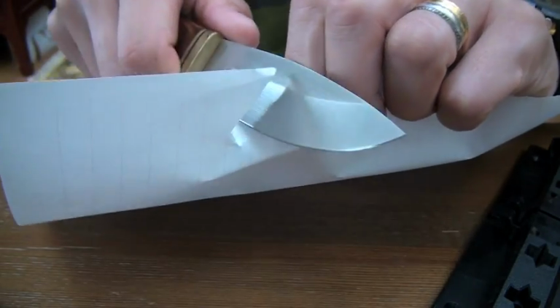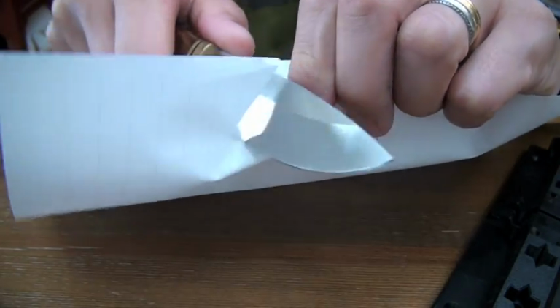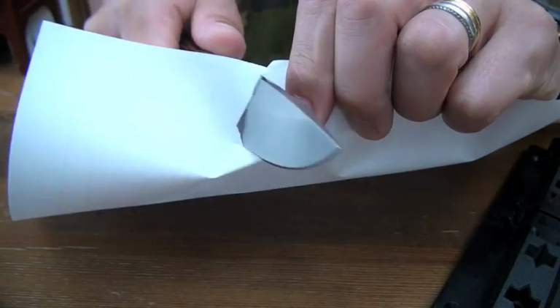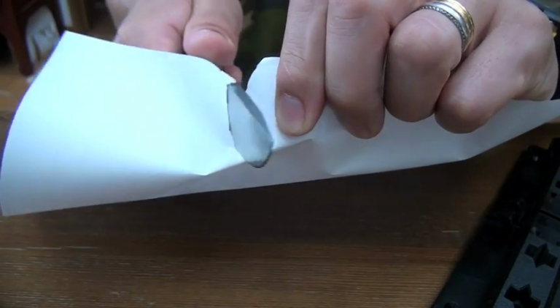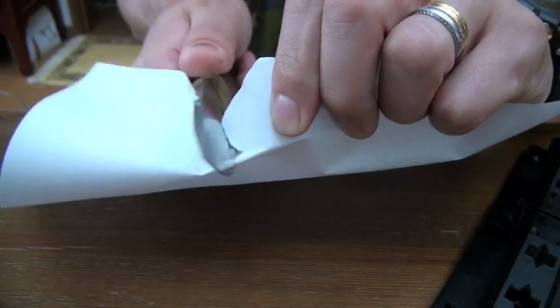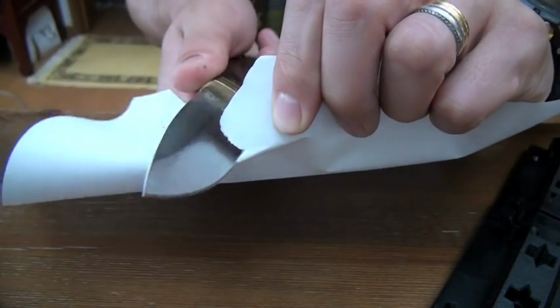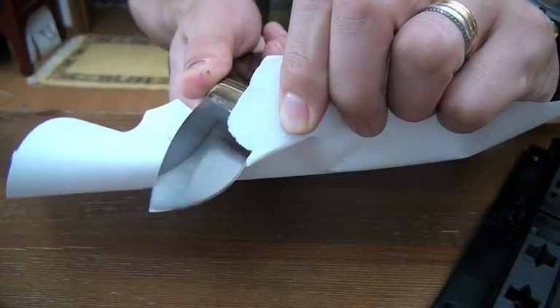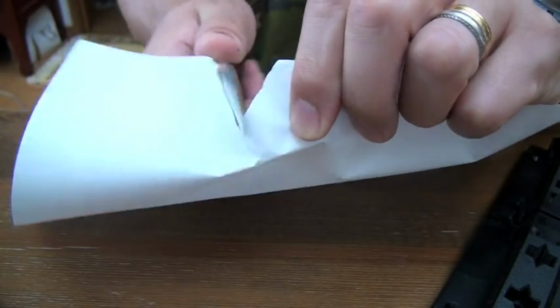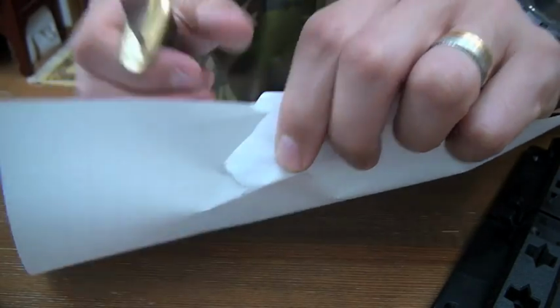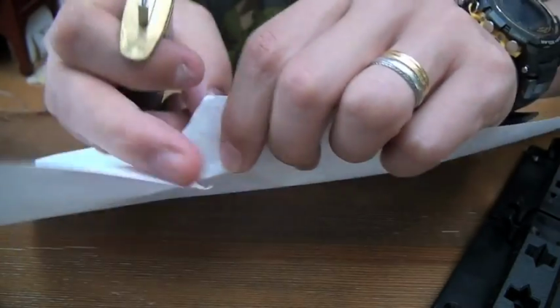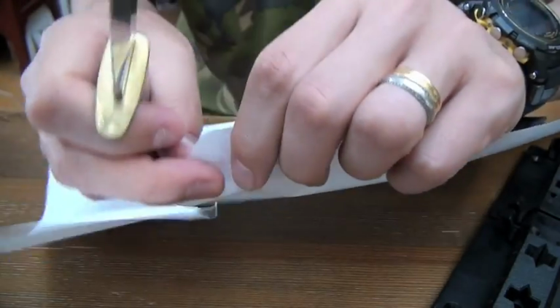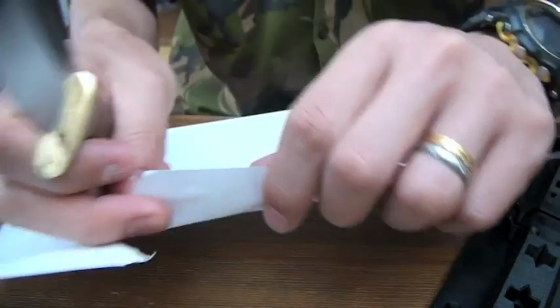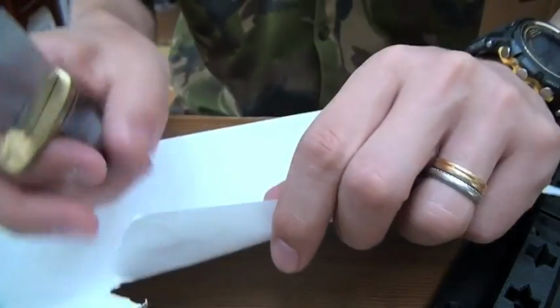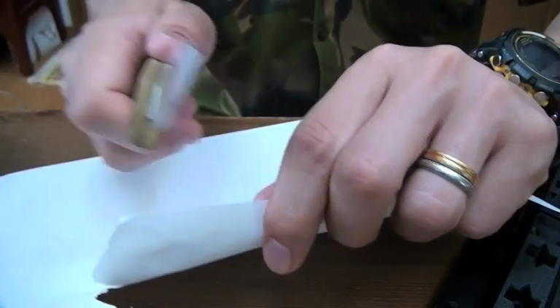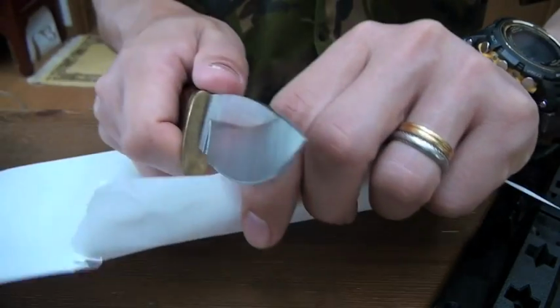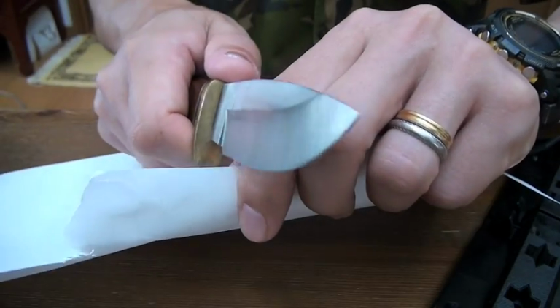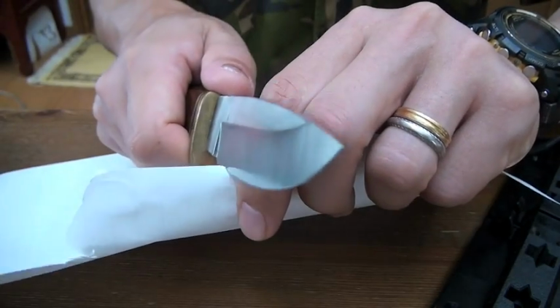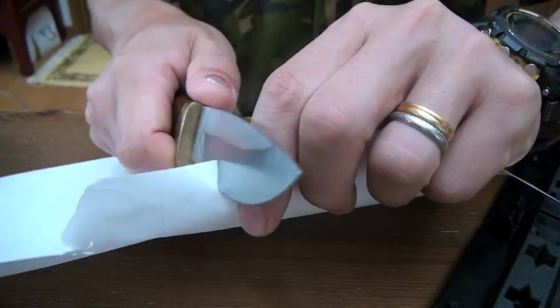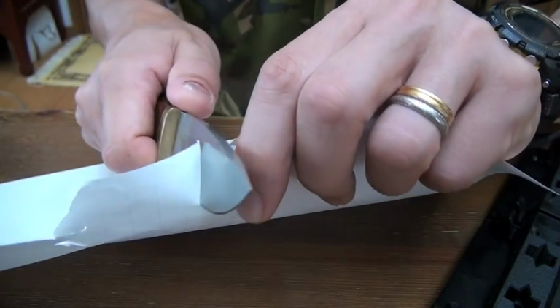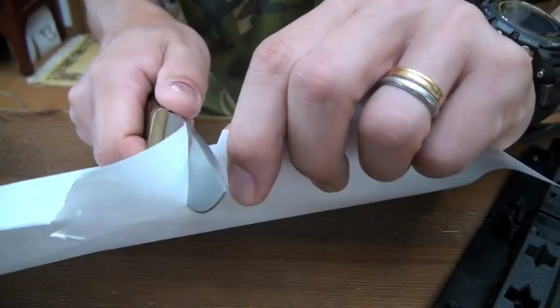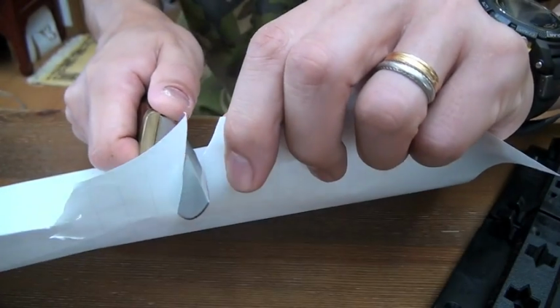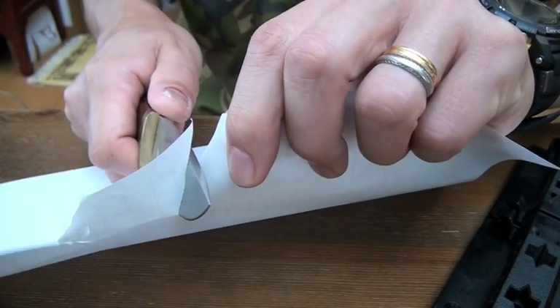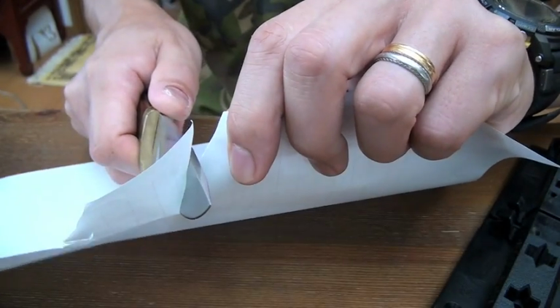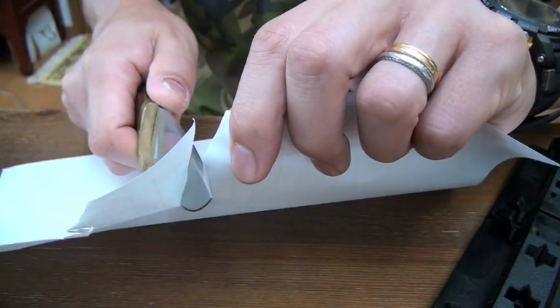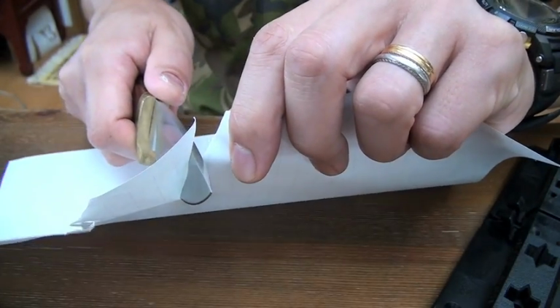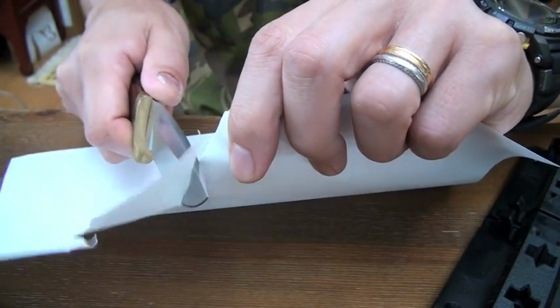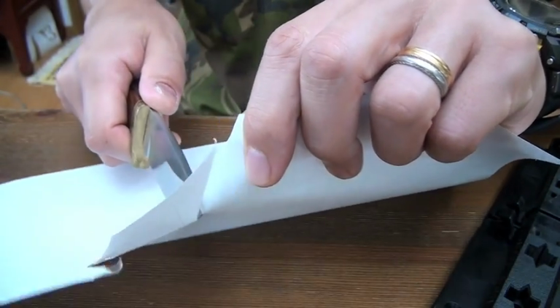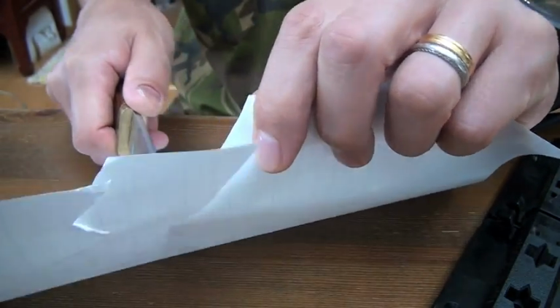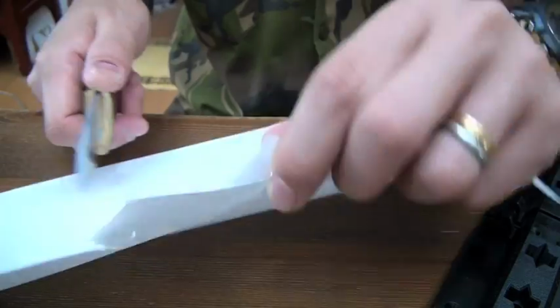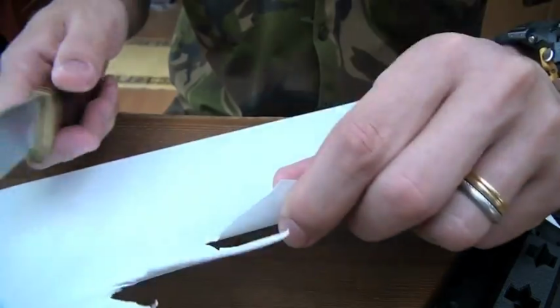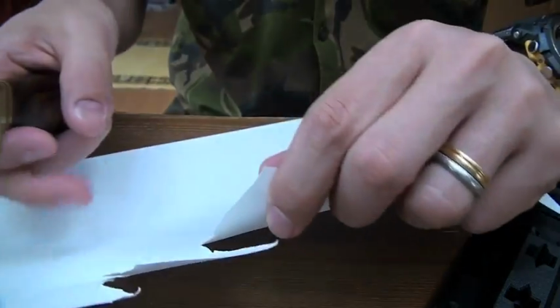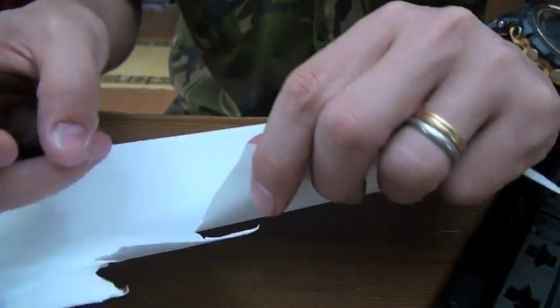Round cutting is impossible. Straight cutting is possible, however, not sharp.